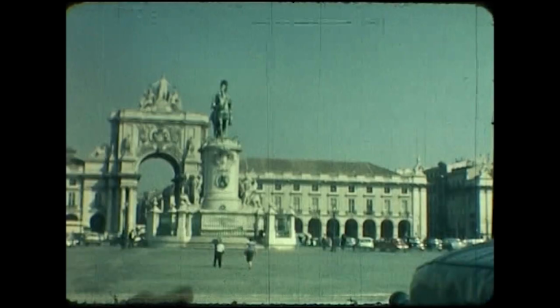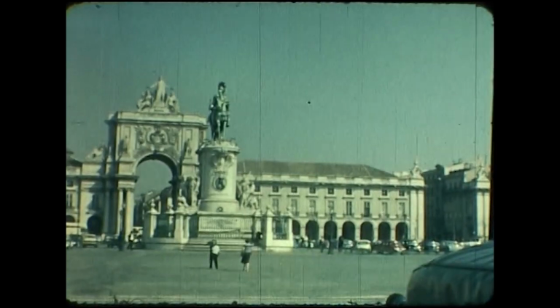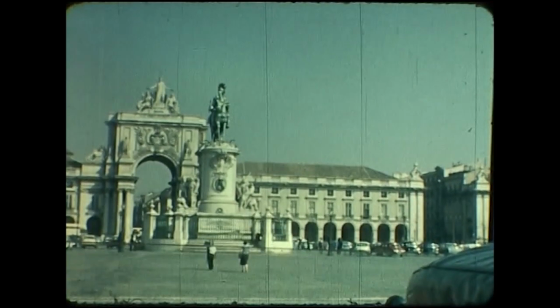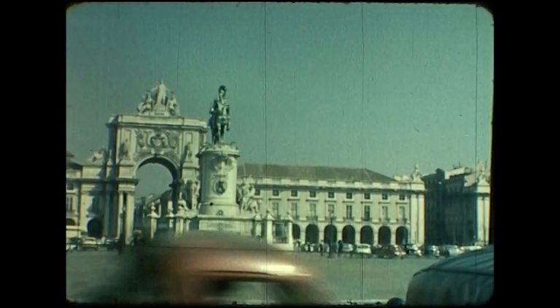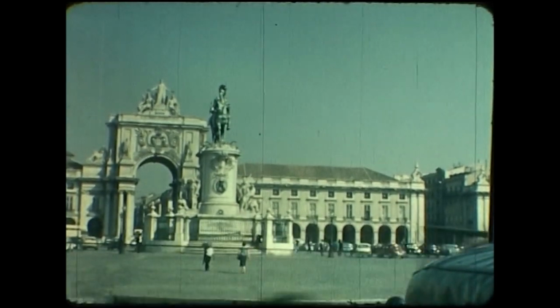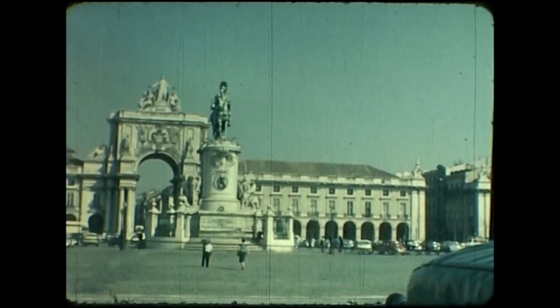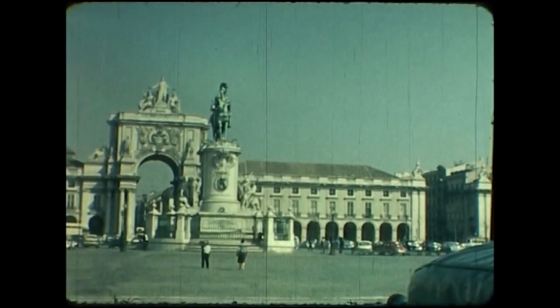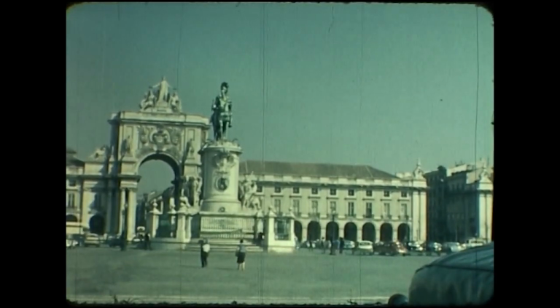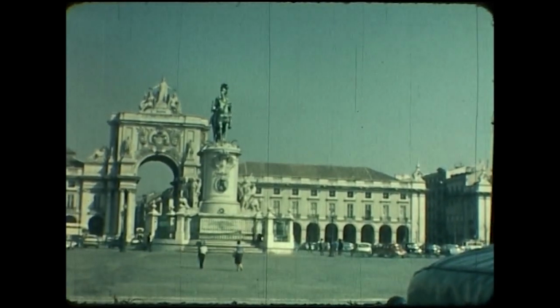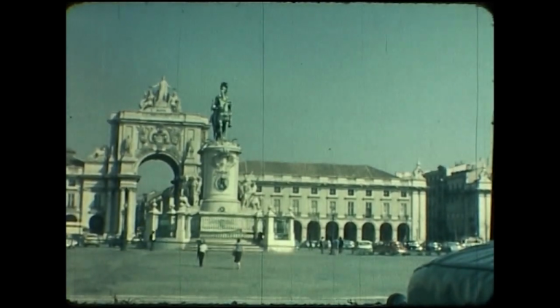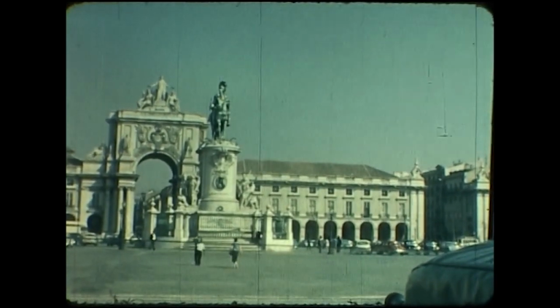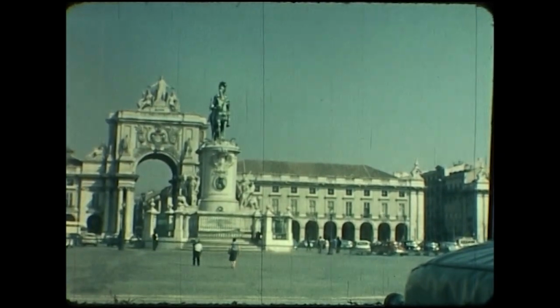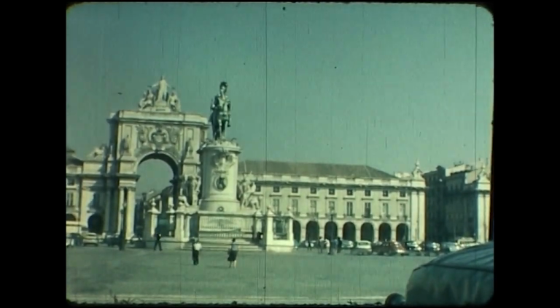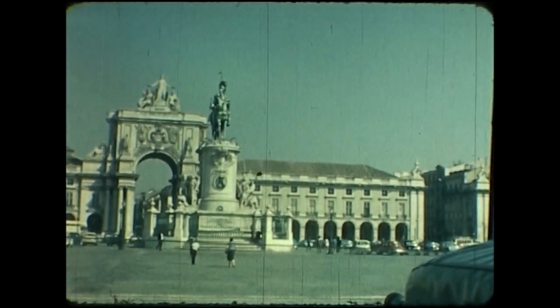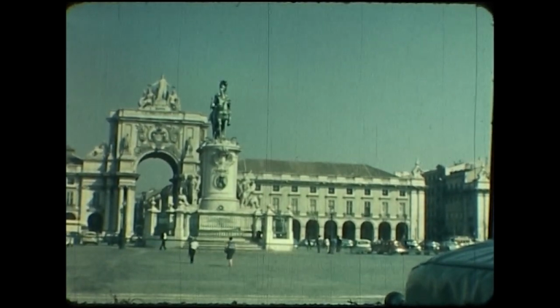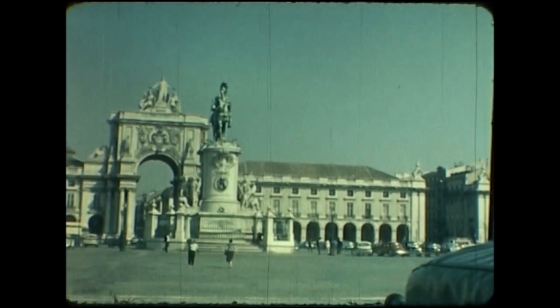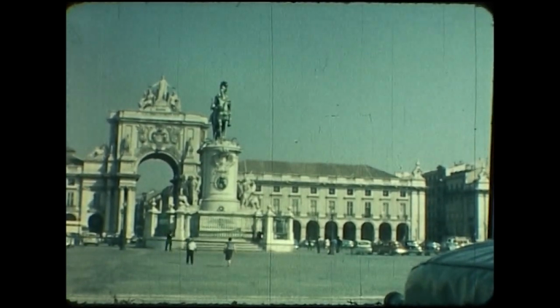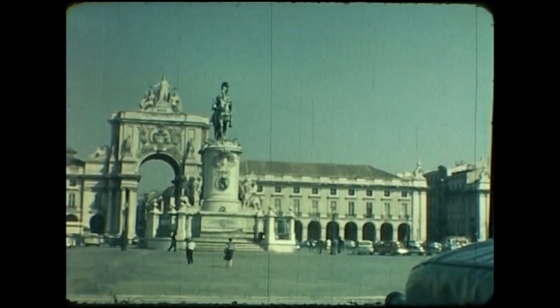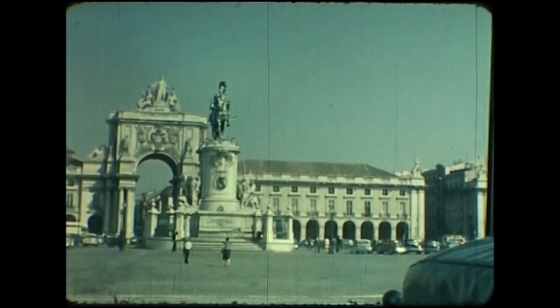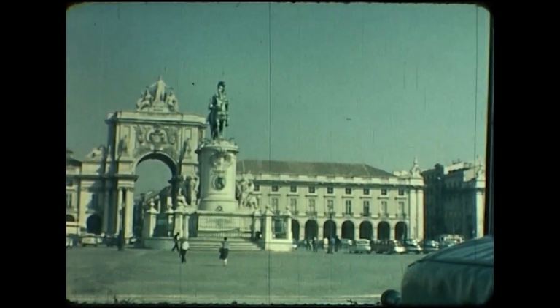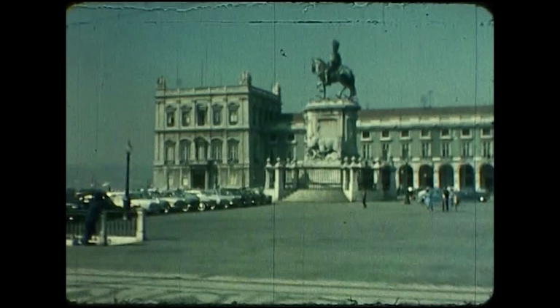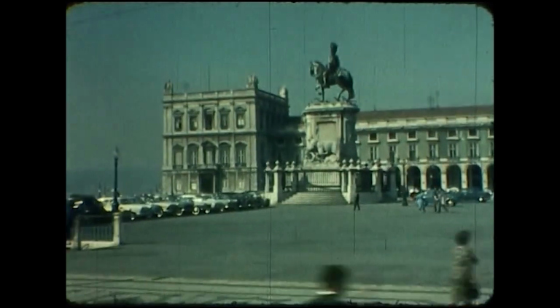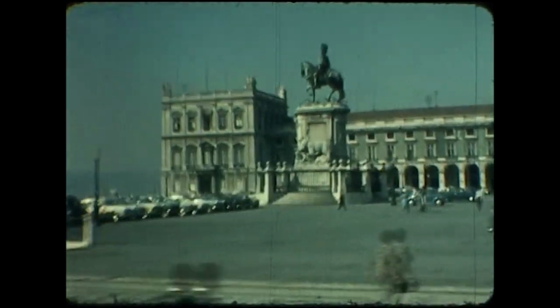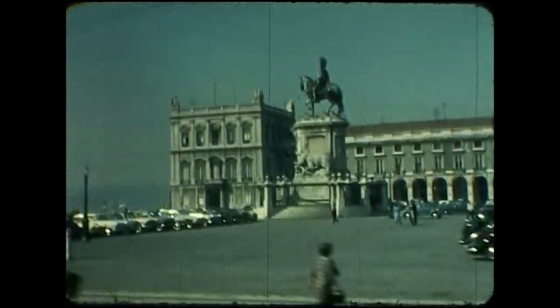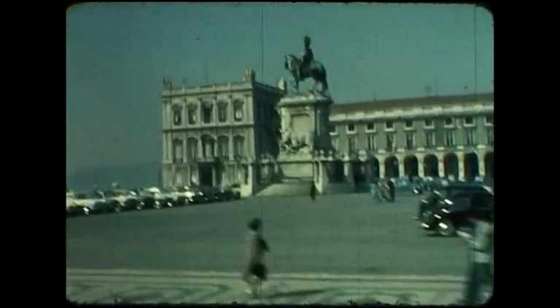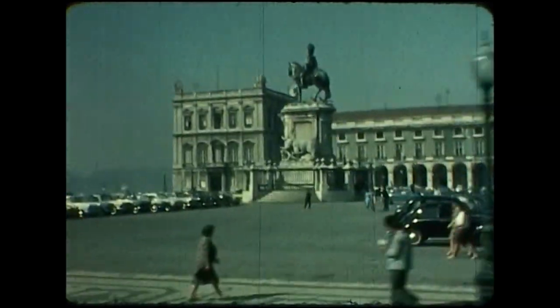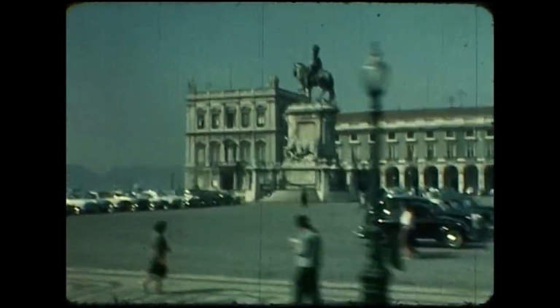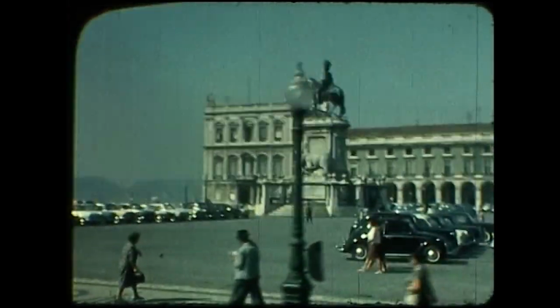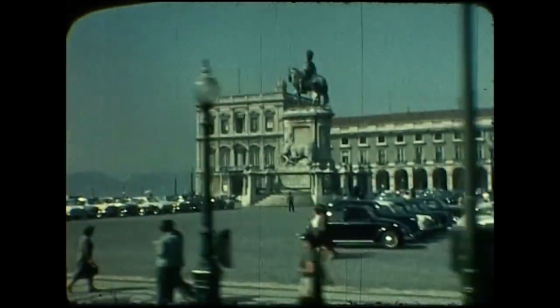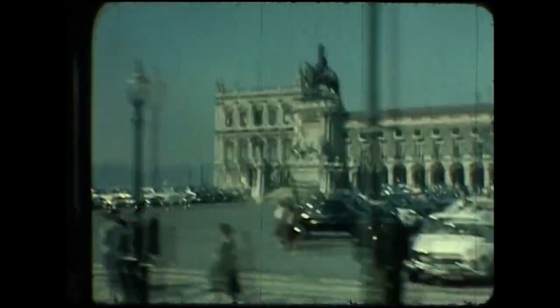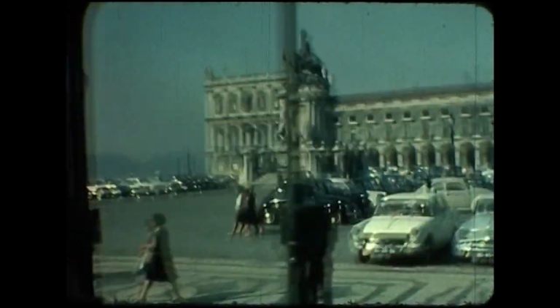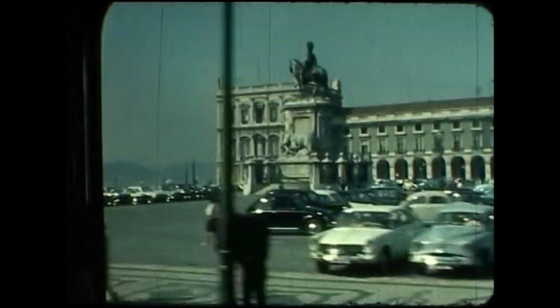The equestrian statue was designed by Mercado de Castro, the greatest Portuguese sculptor of the 18th century.